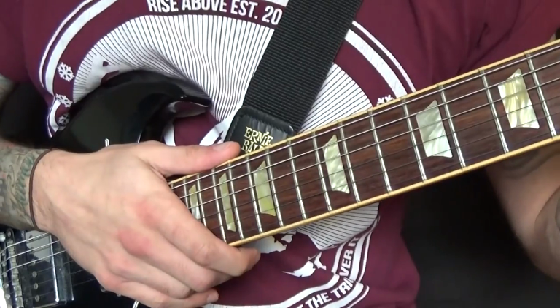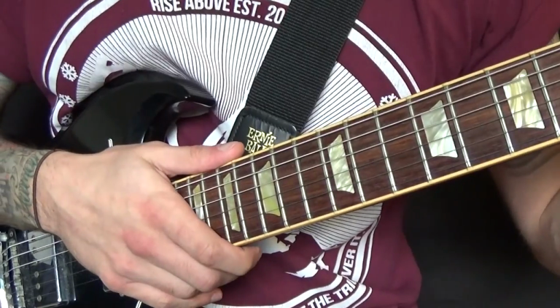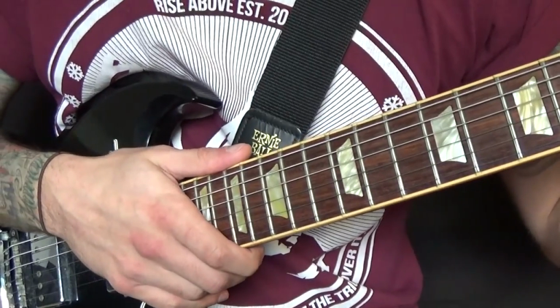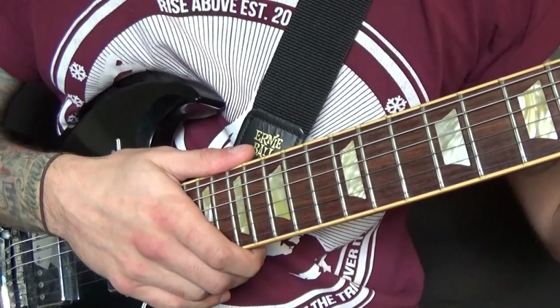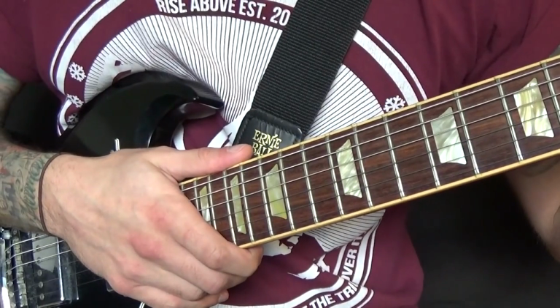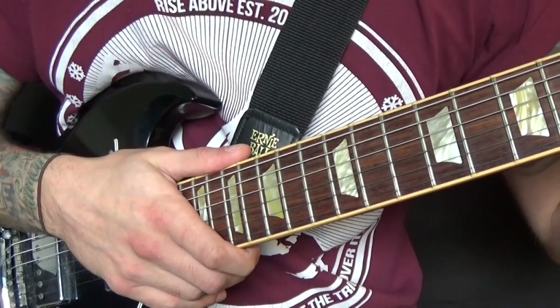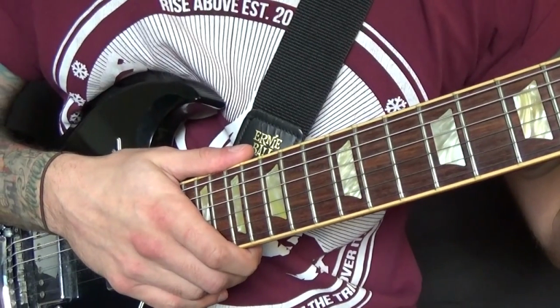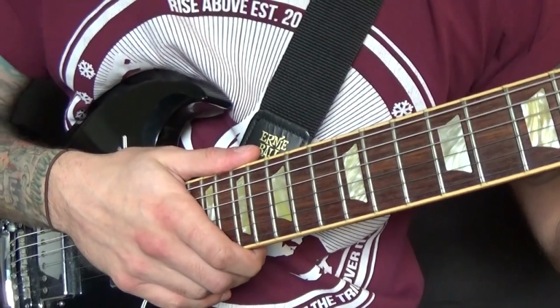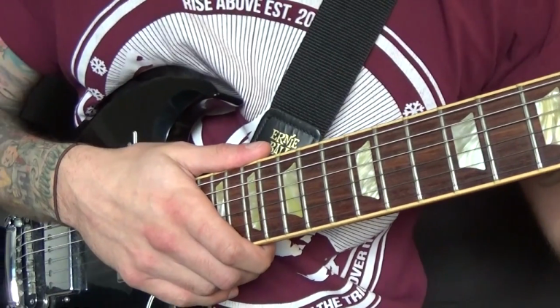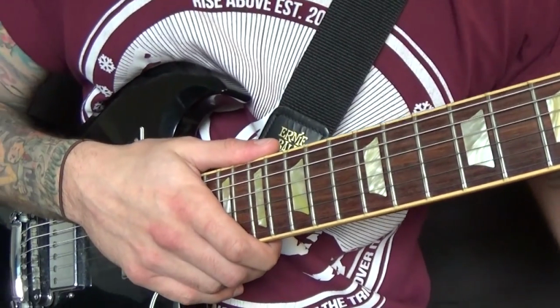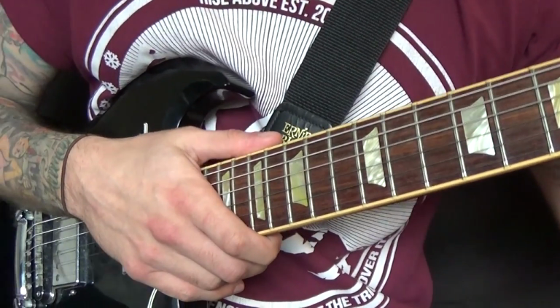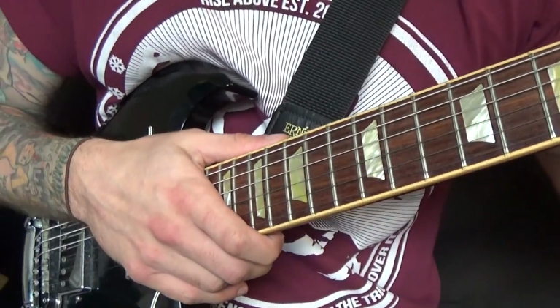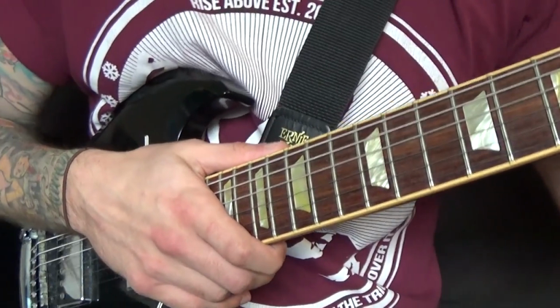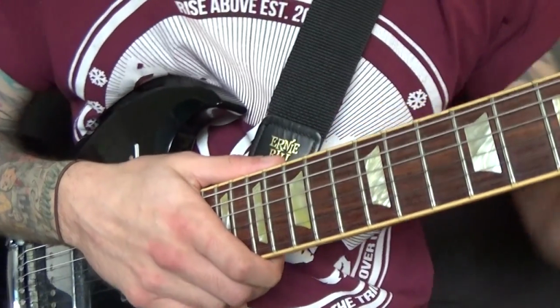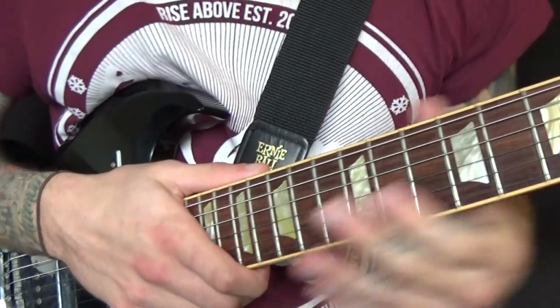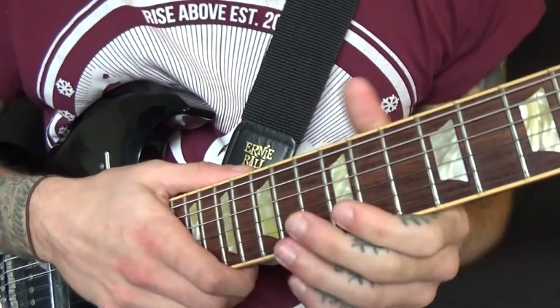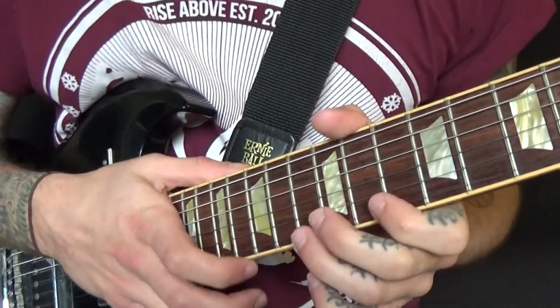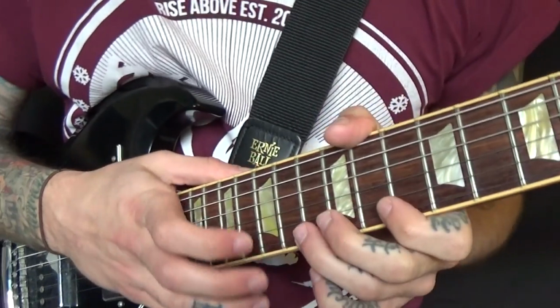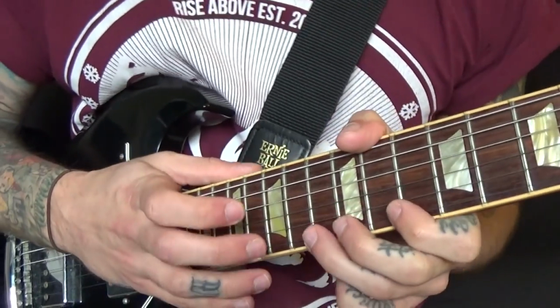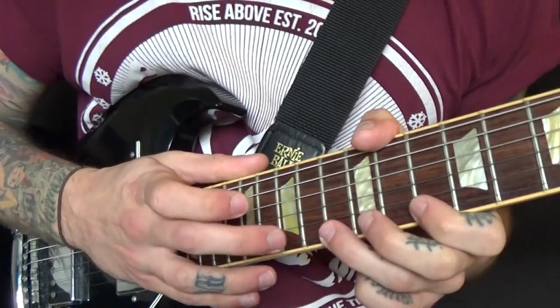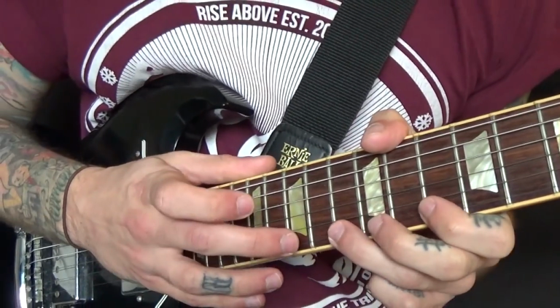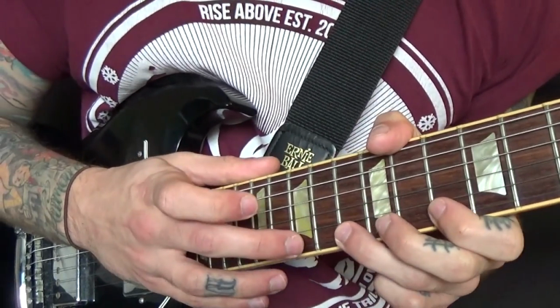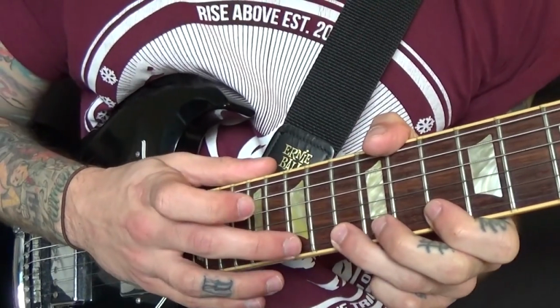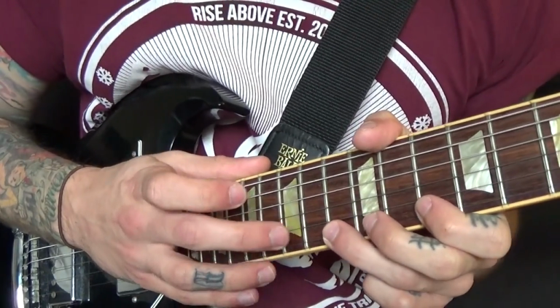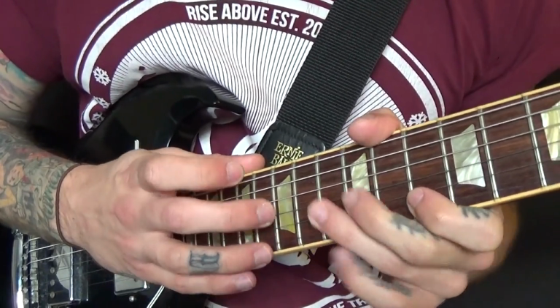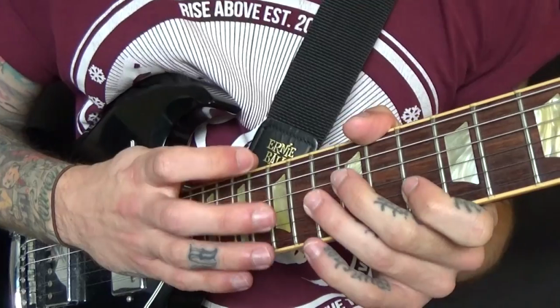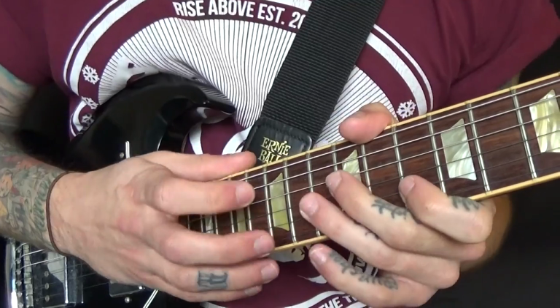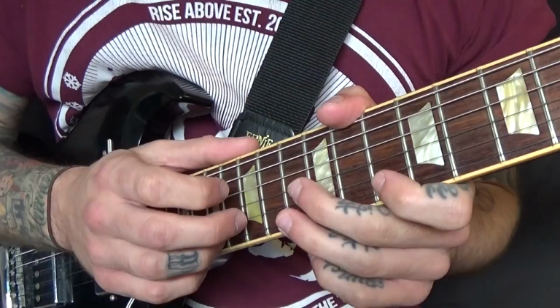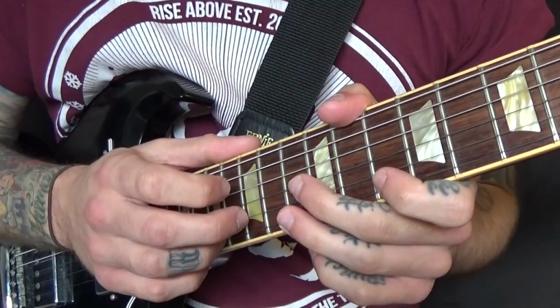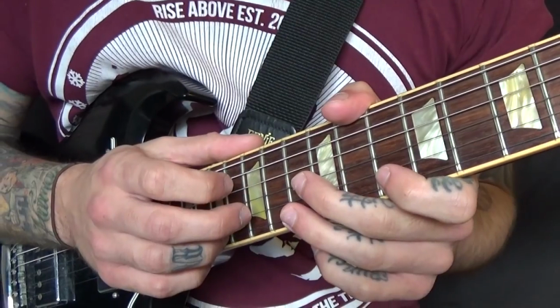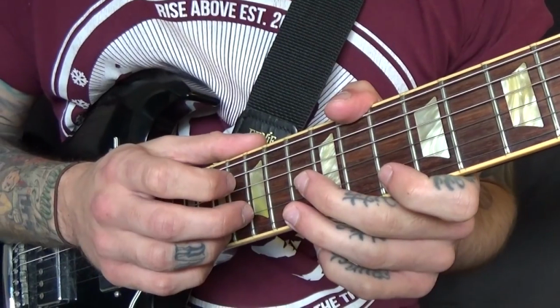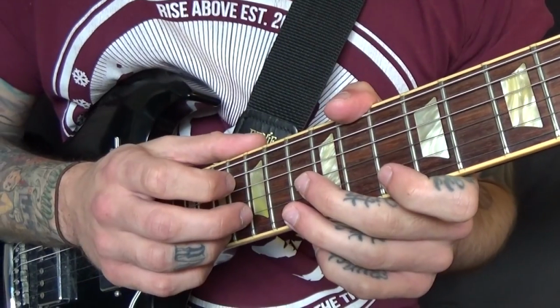So that's the riff — D pentatonic minor. We're extending outside of it a little bit, so this is it fast.